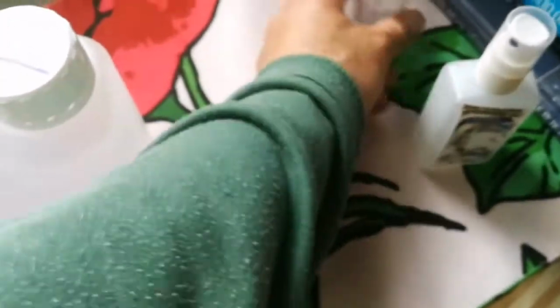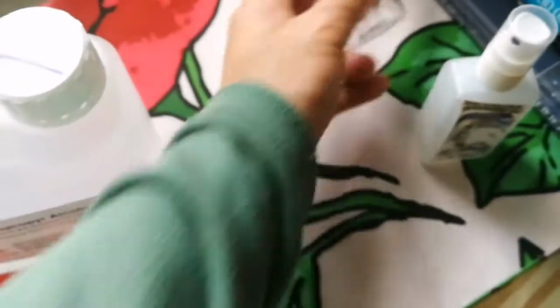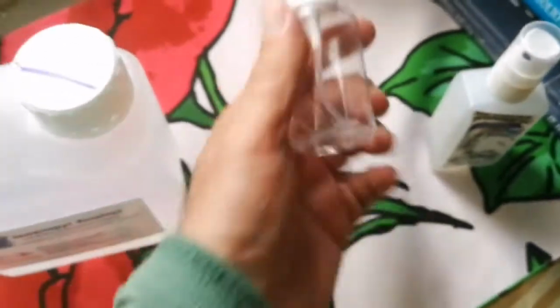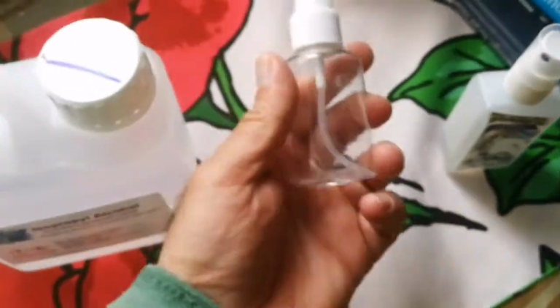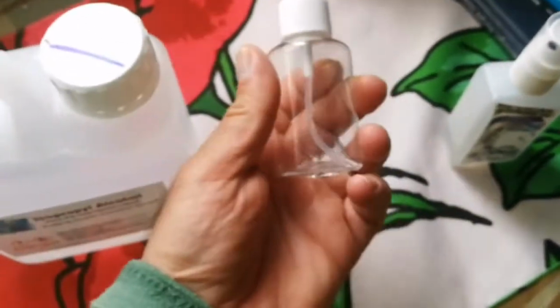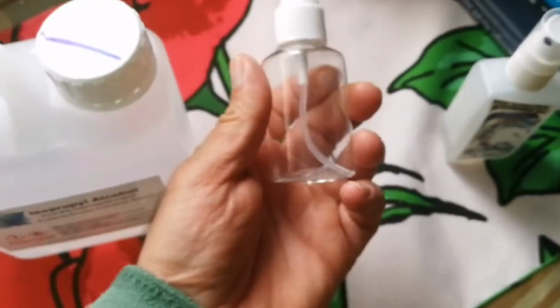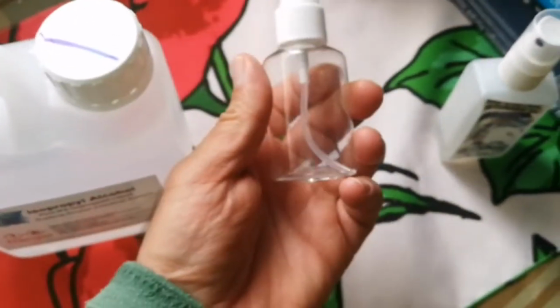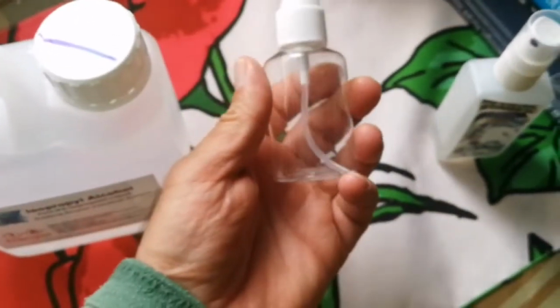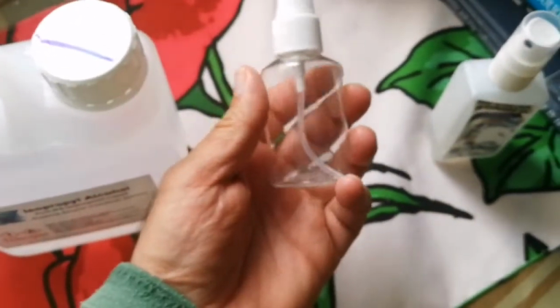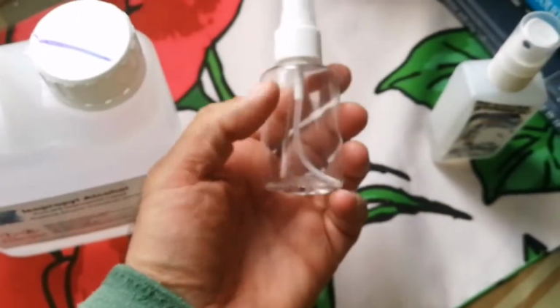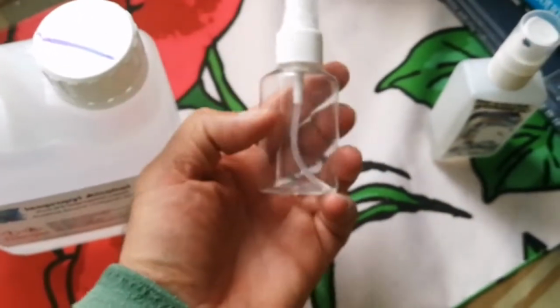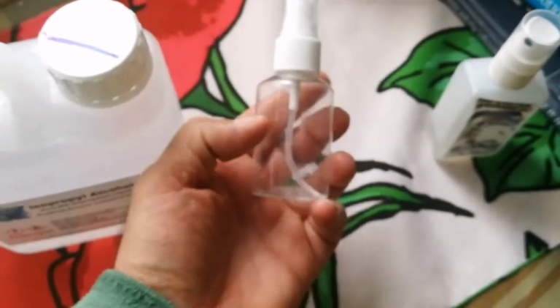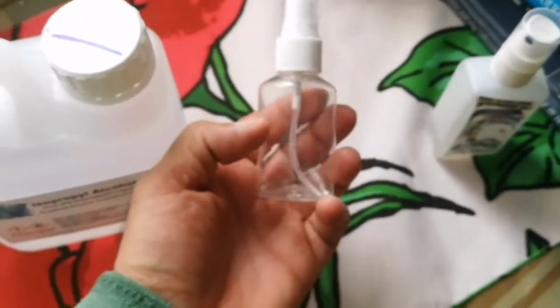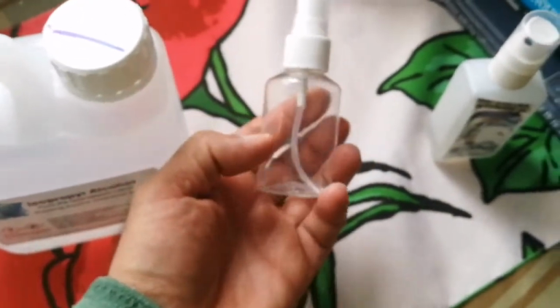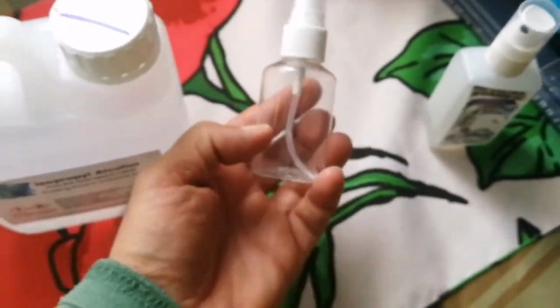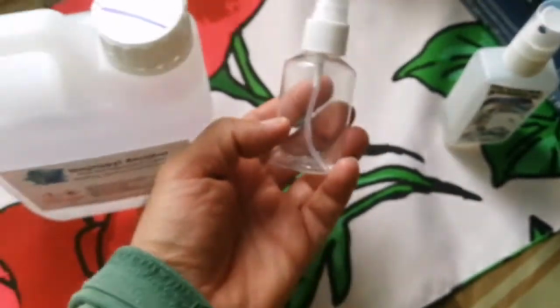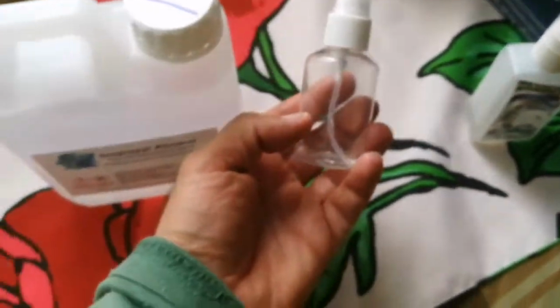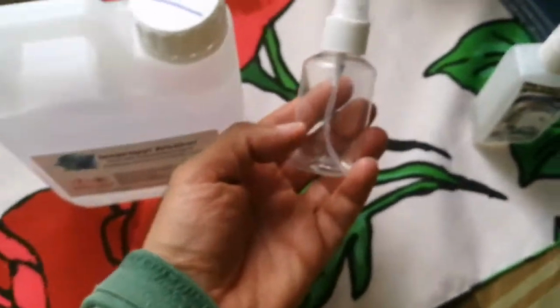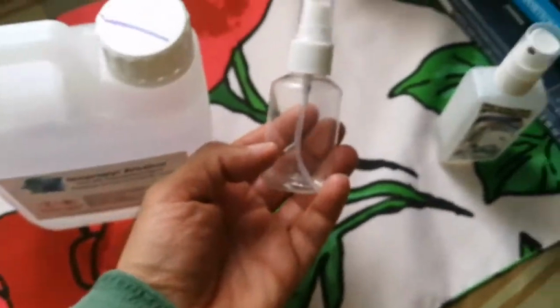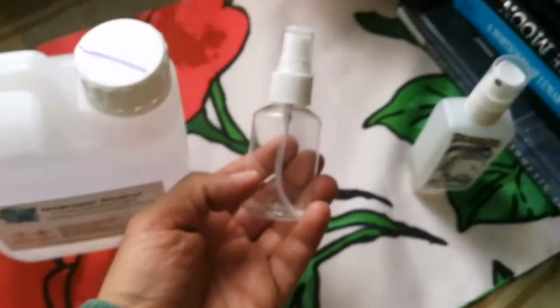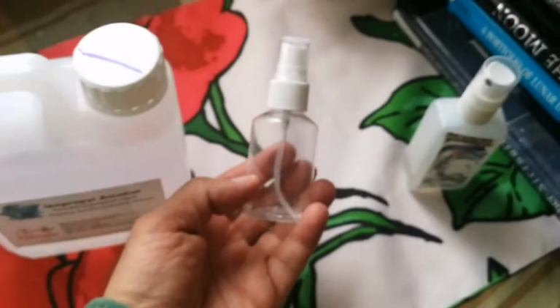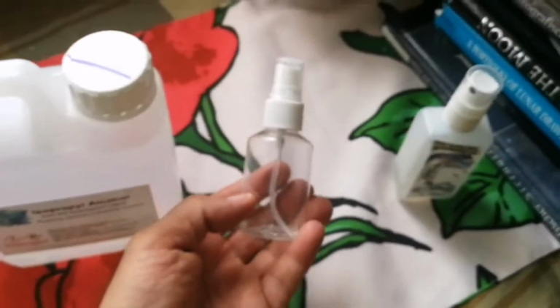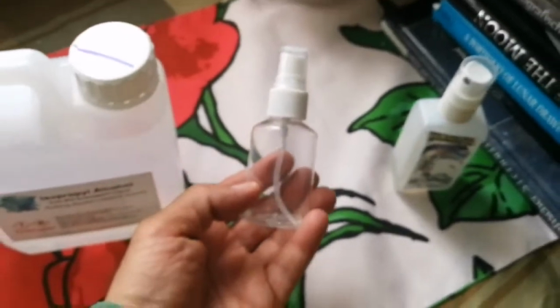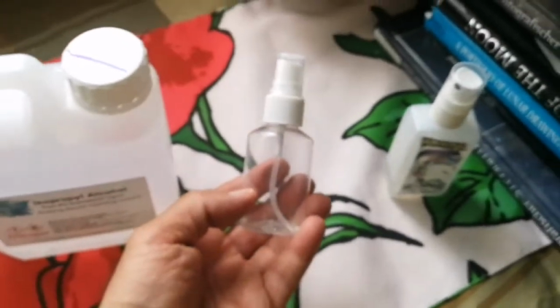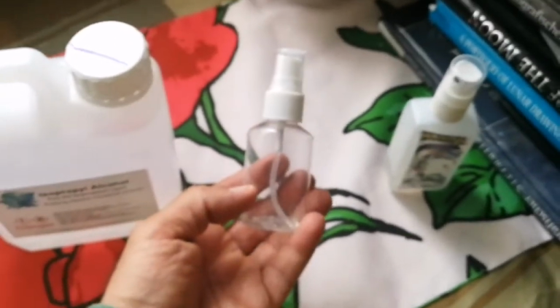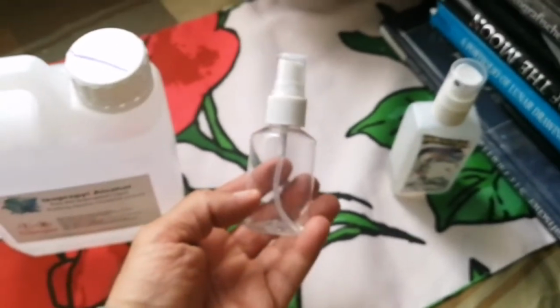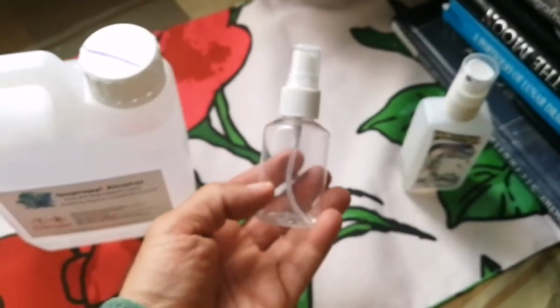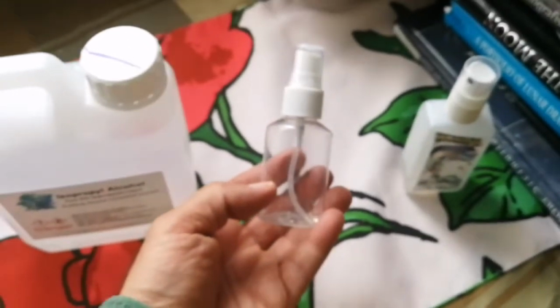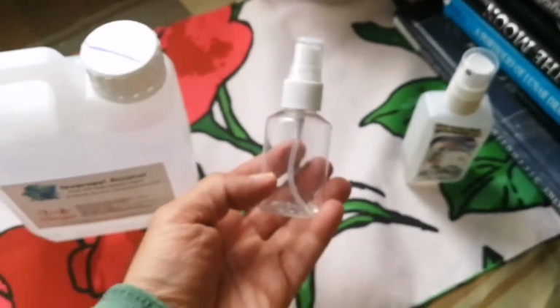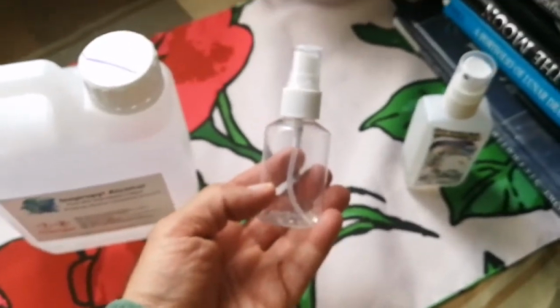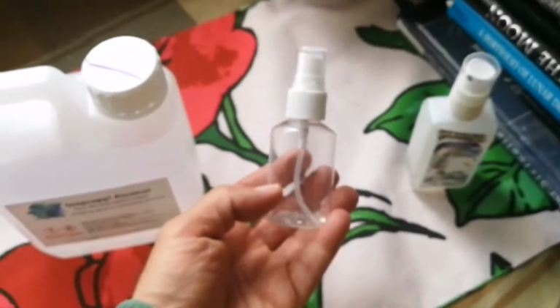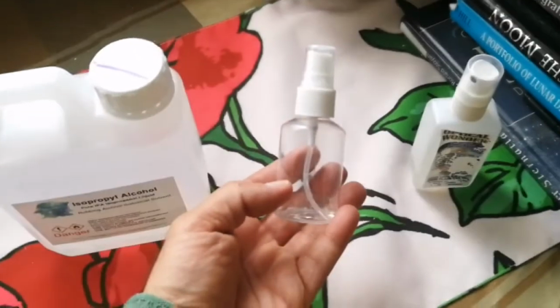This is for using as a disinfectant during the coronavirus, so I'm just filling them up.